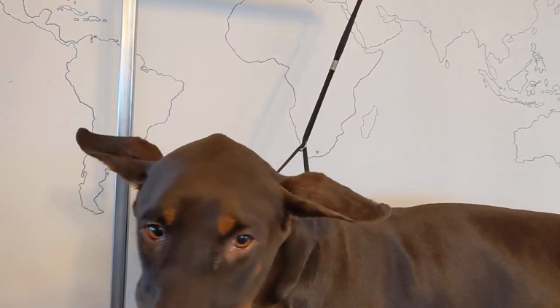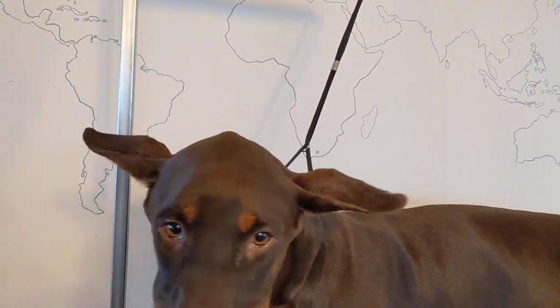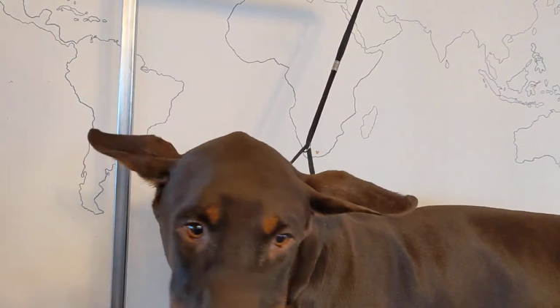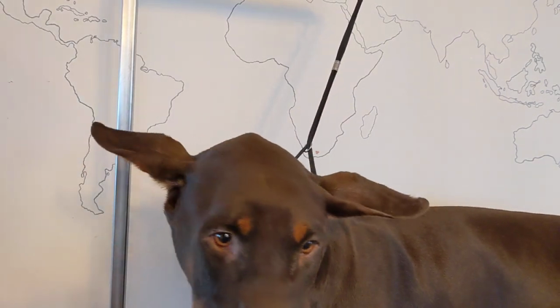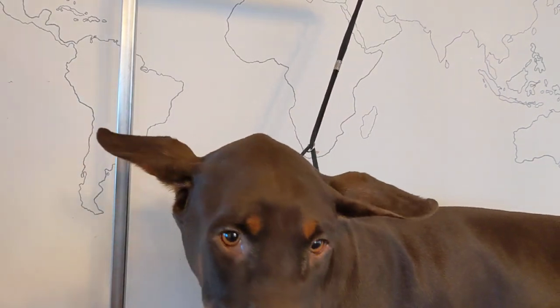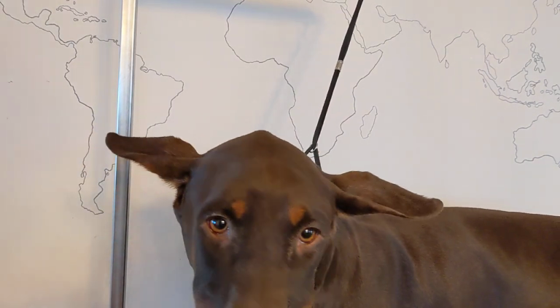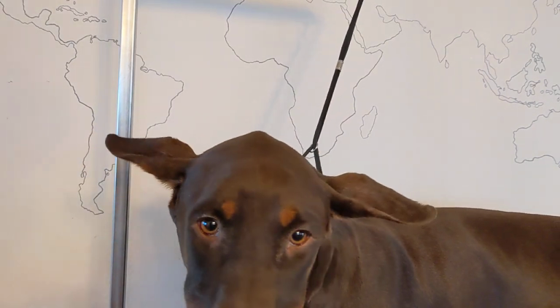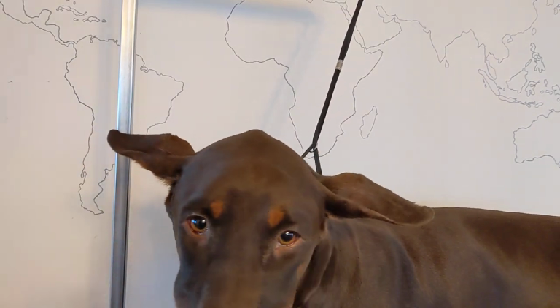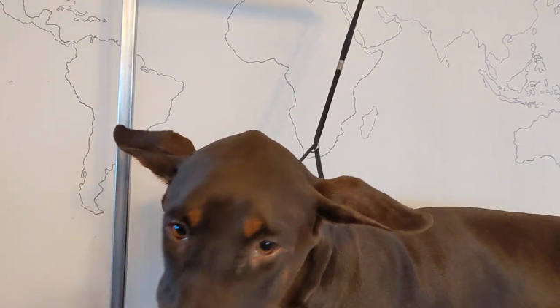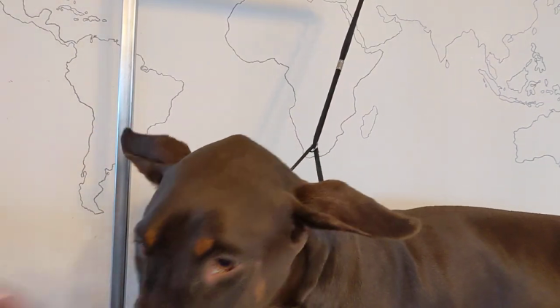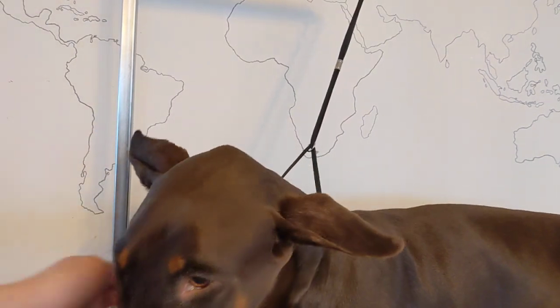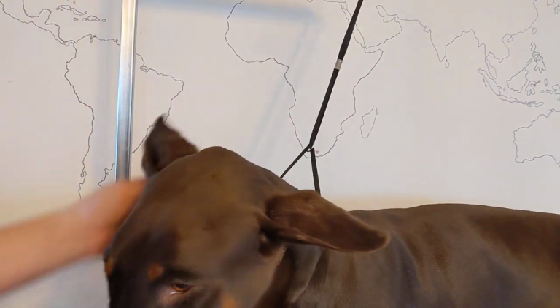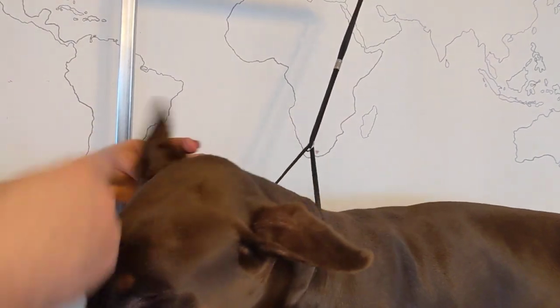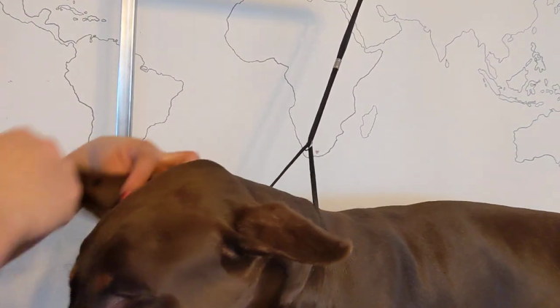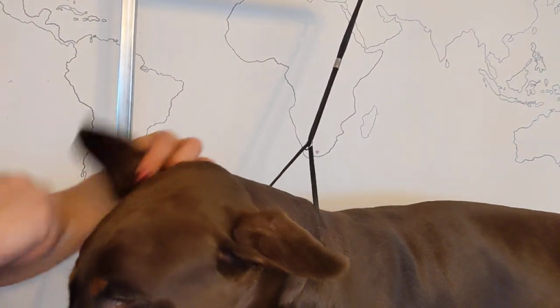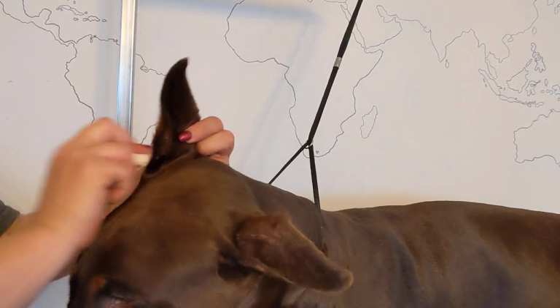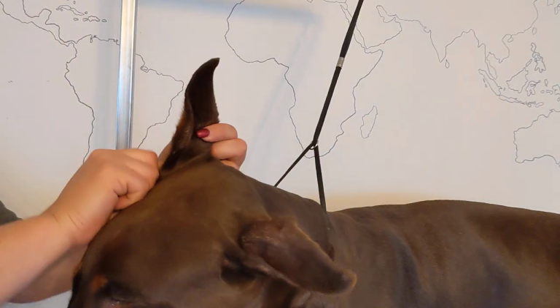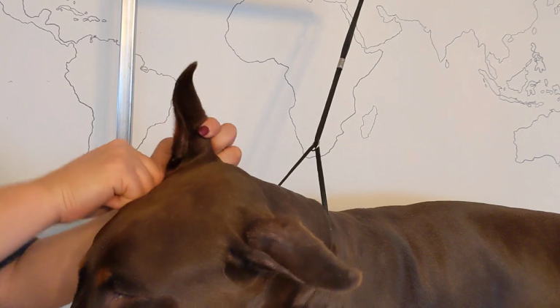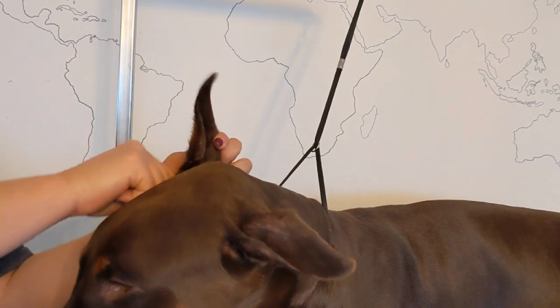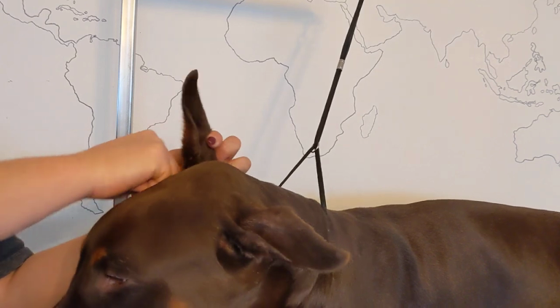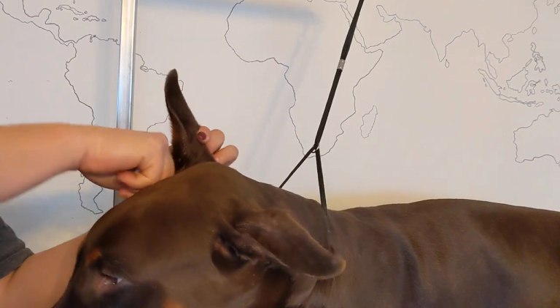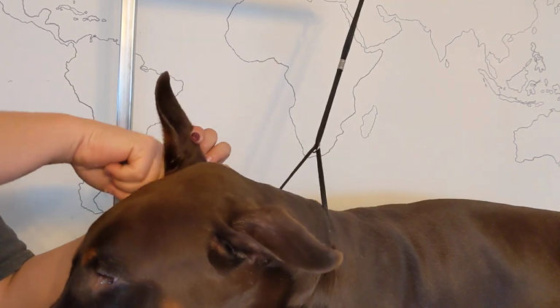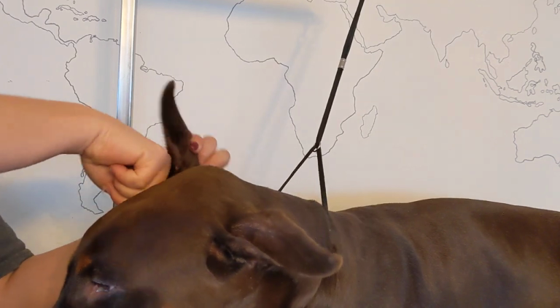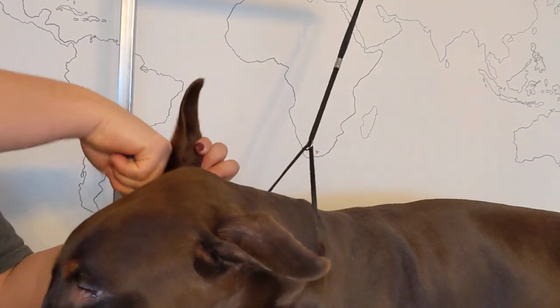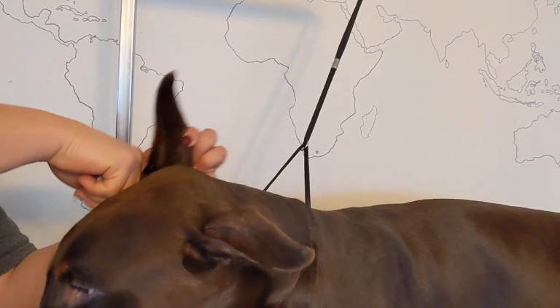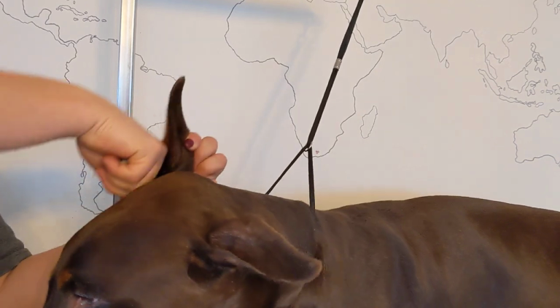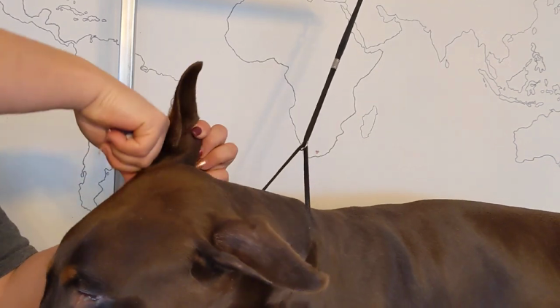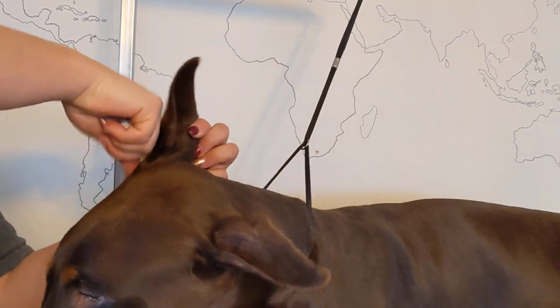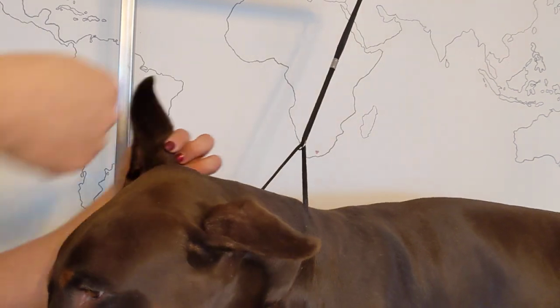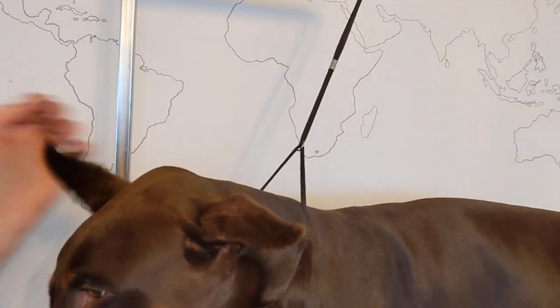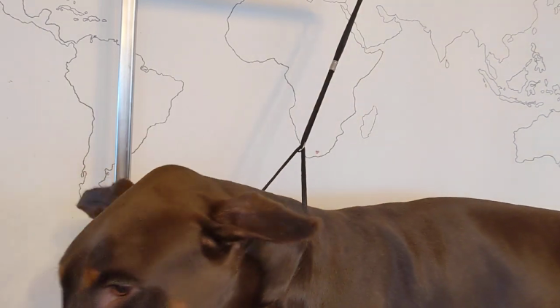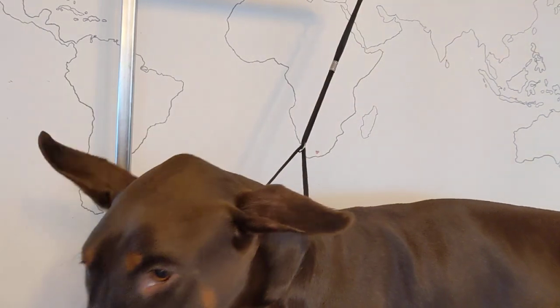I'll do the same thing on both sides. Just in case you do have an ear infection on one side, it won't spread to the other side. Easy.